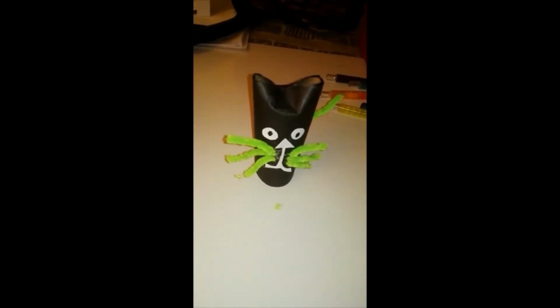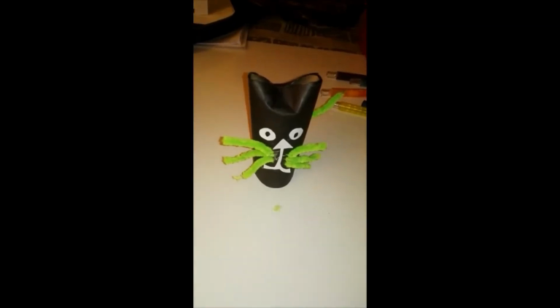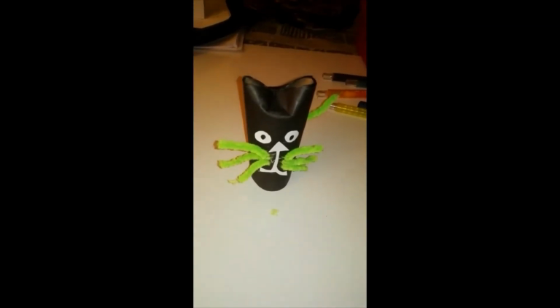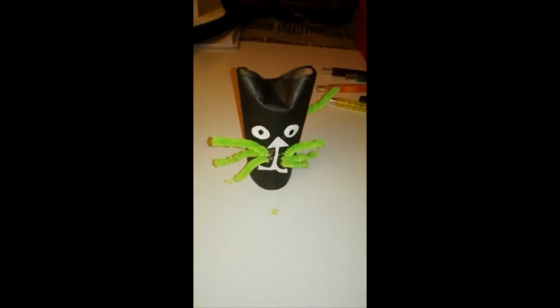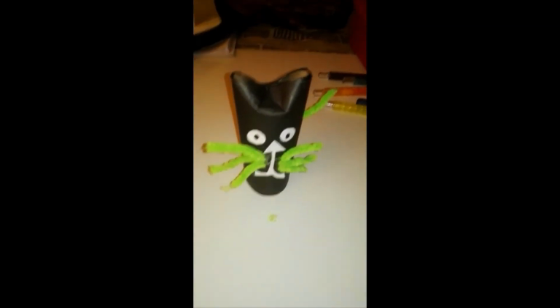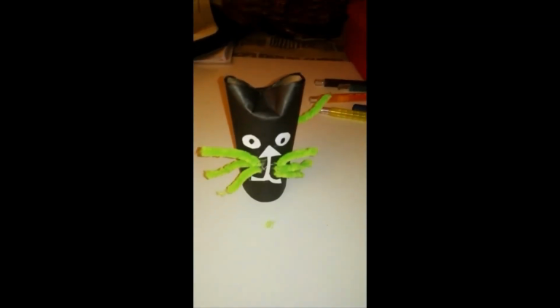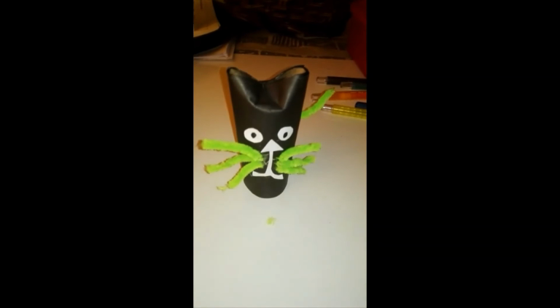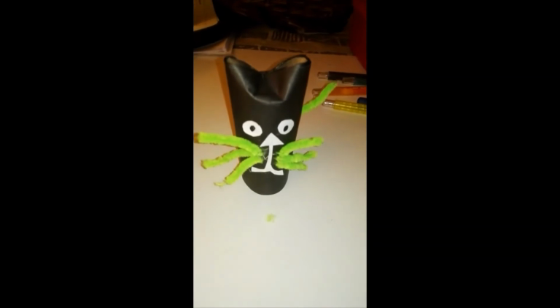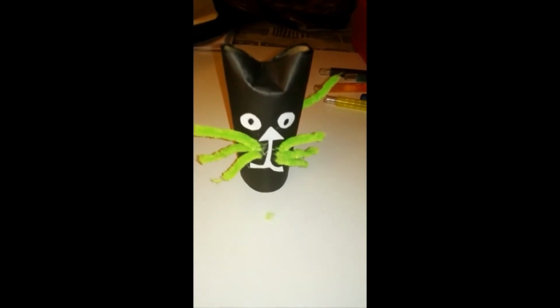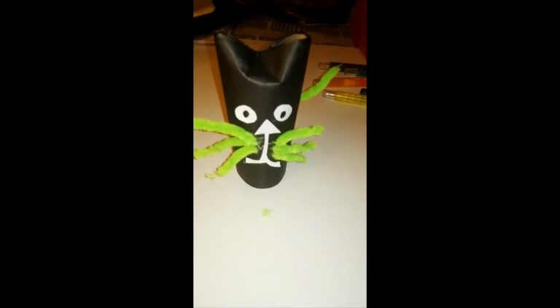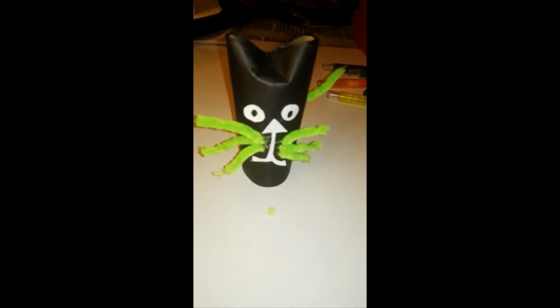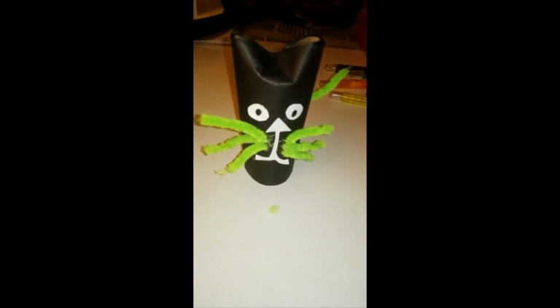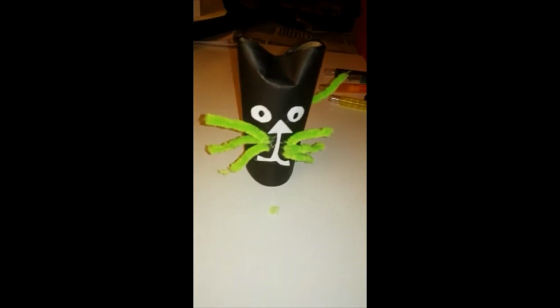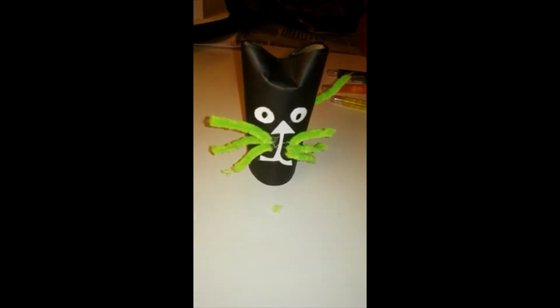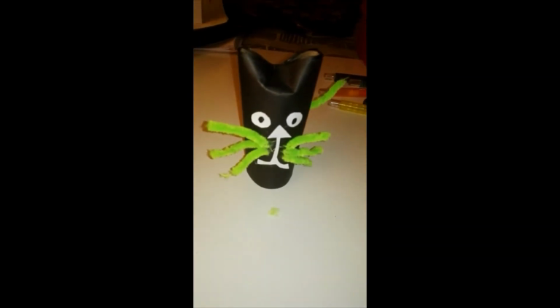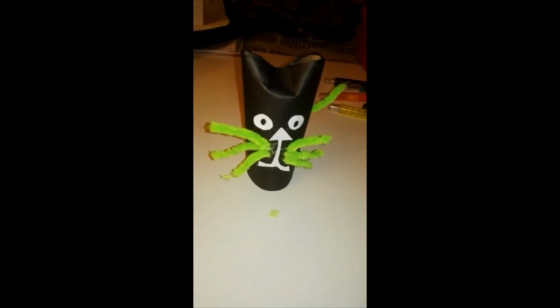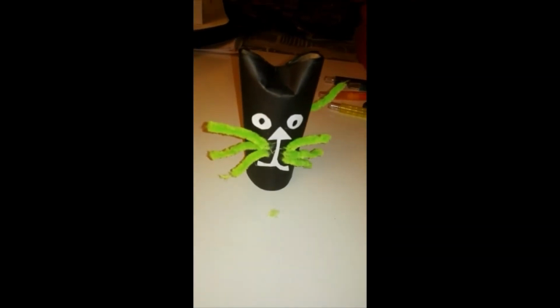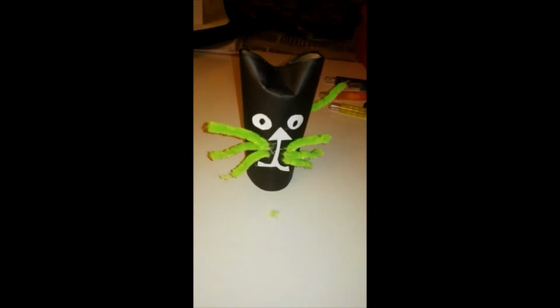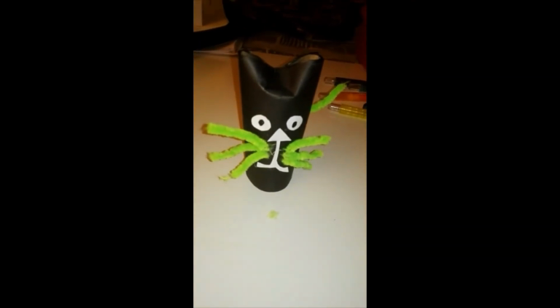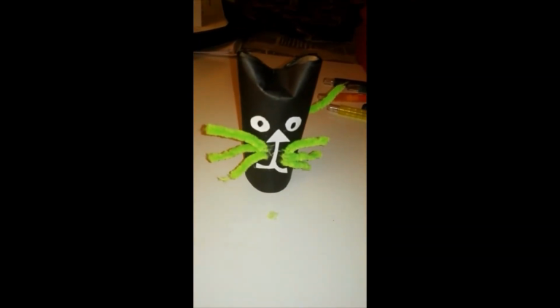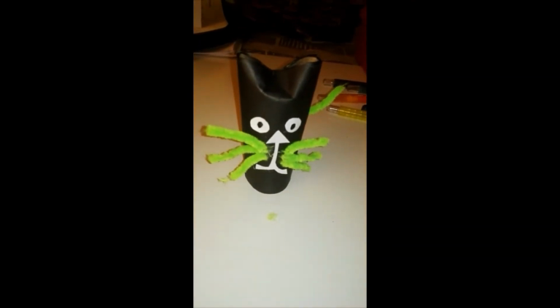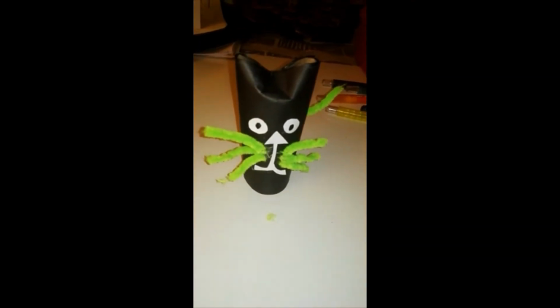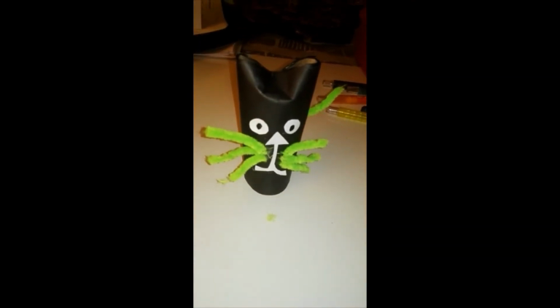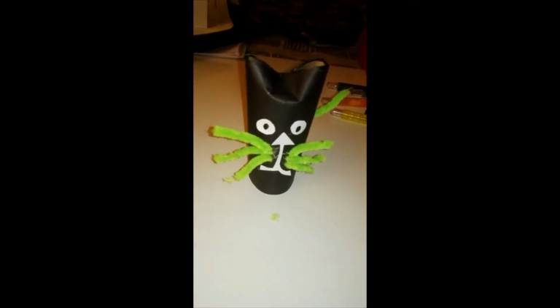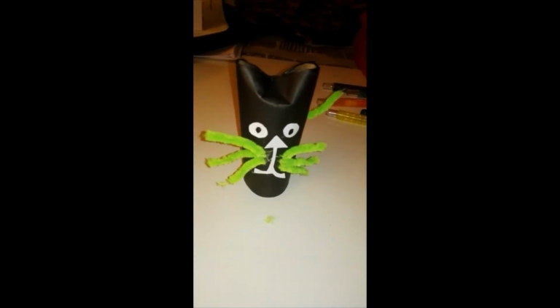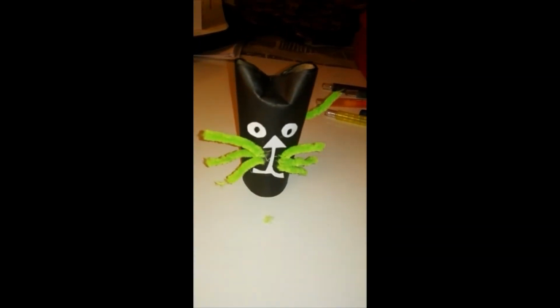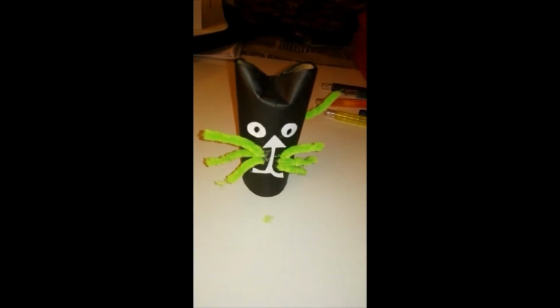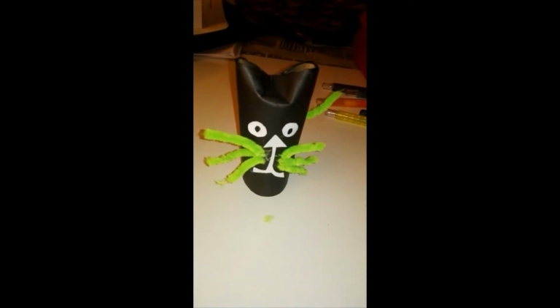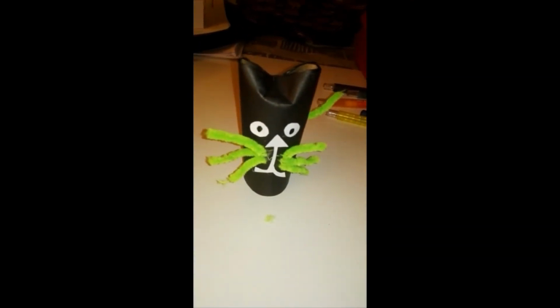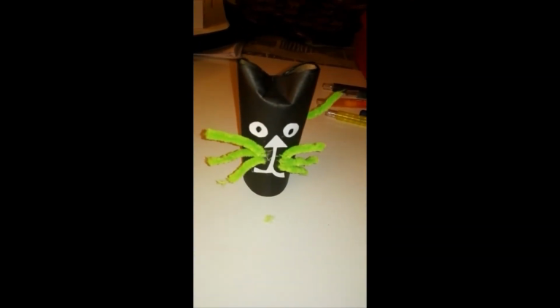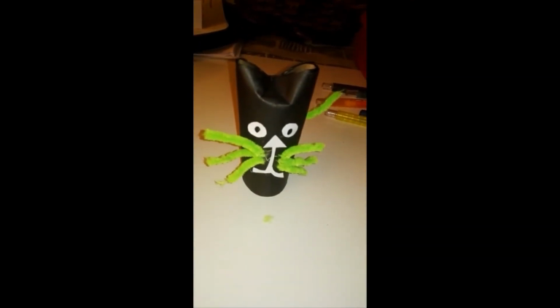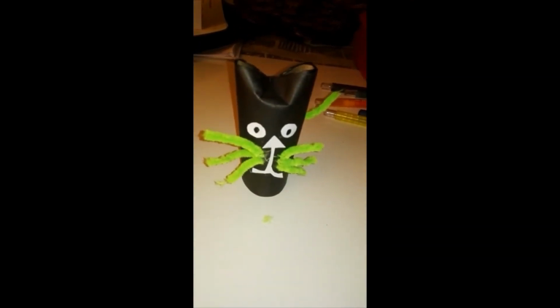And there's my finished product. My happy cat. Thank you.